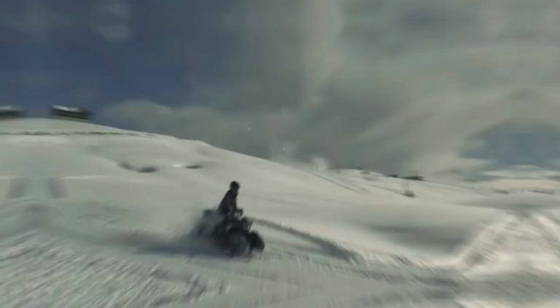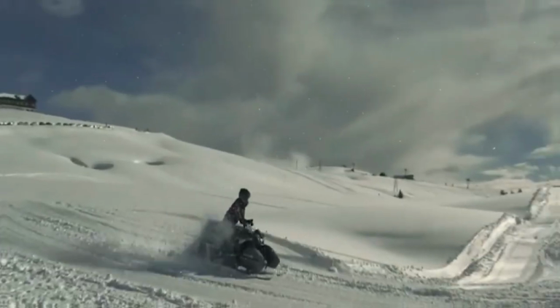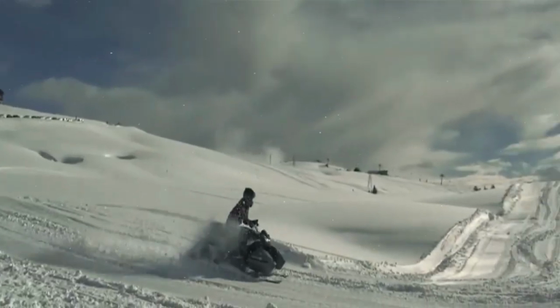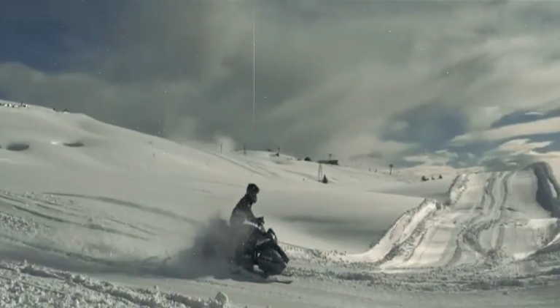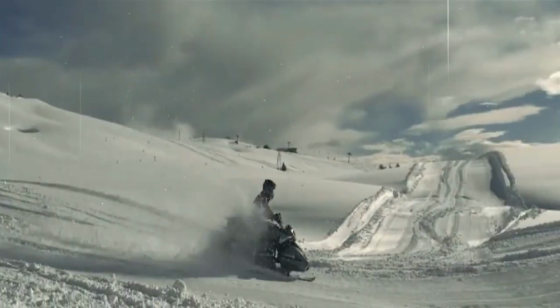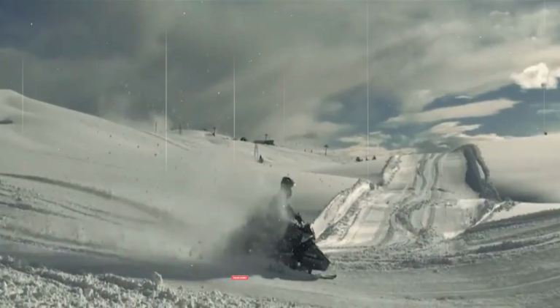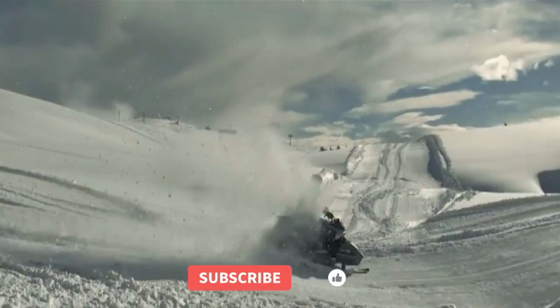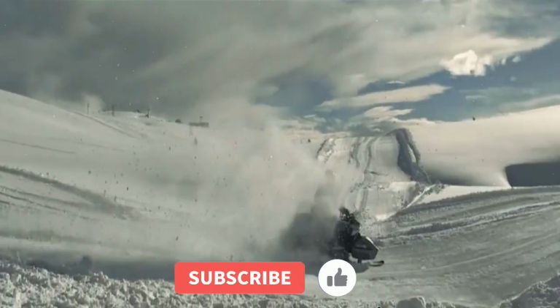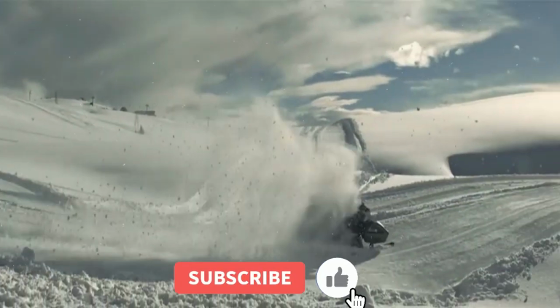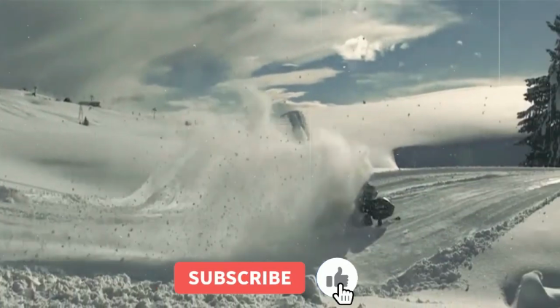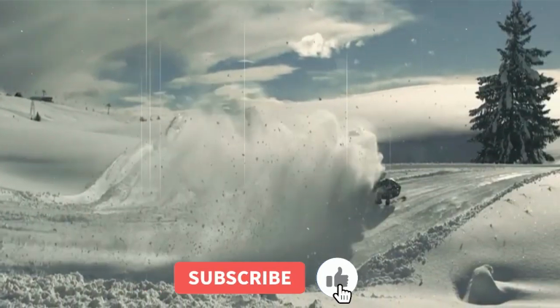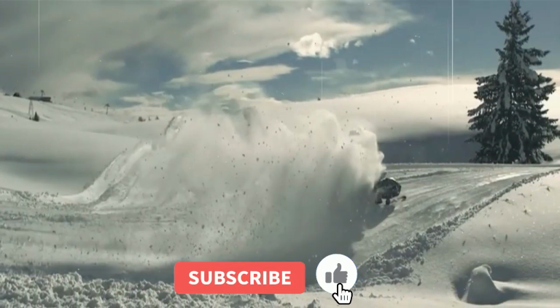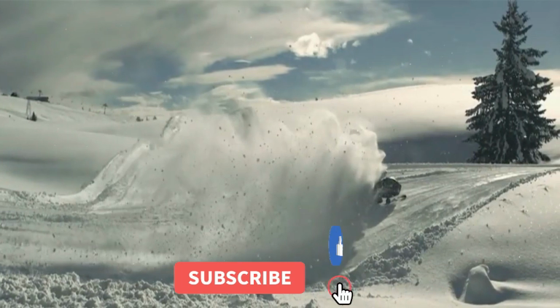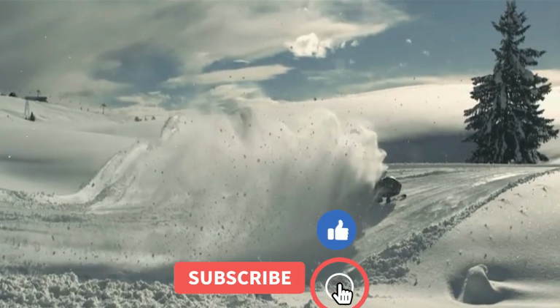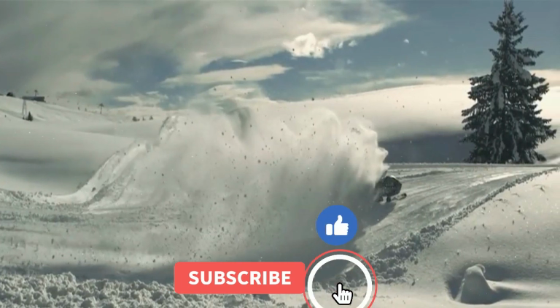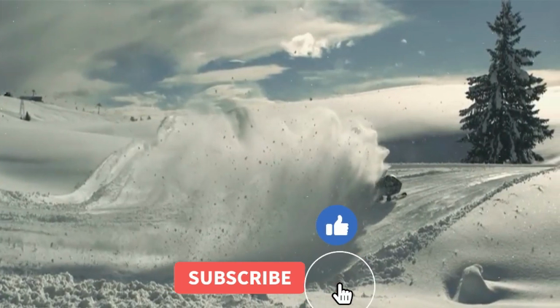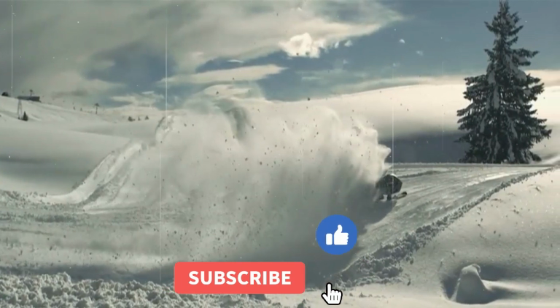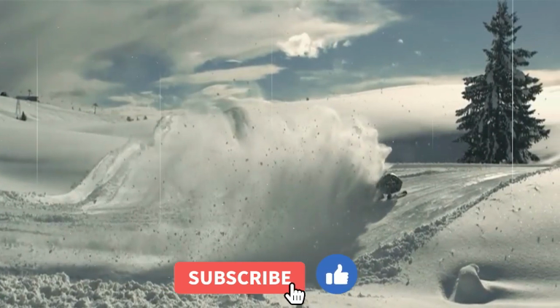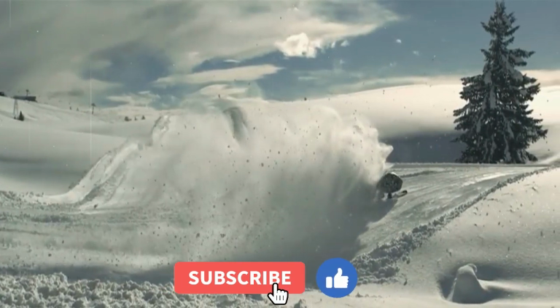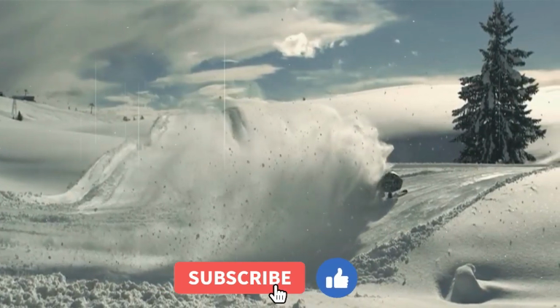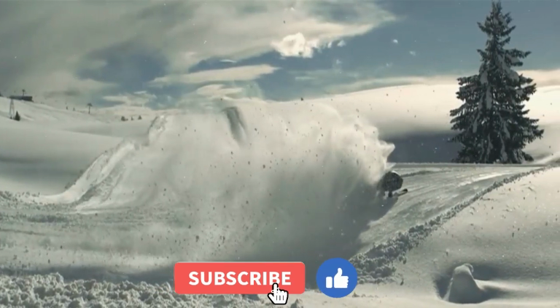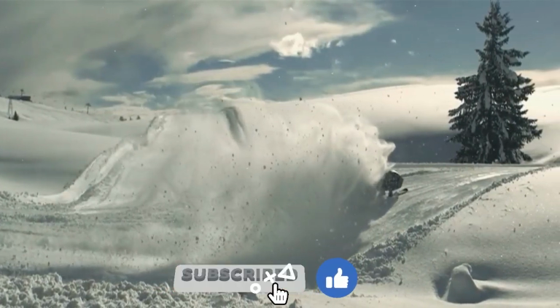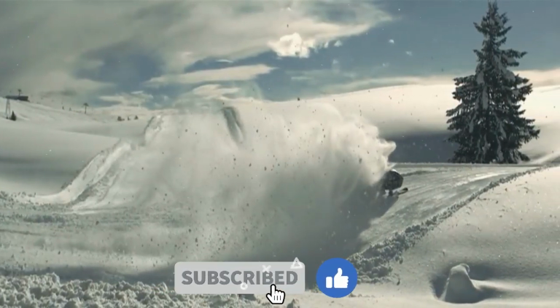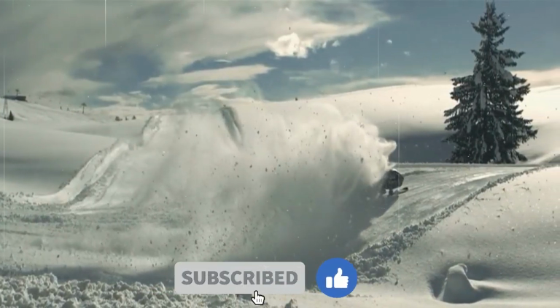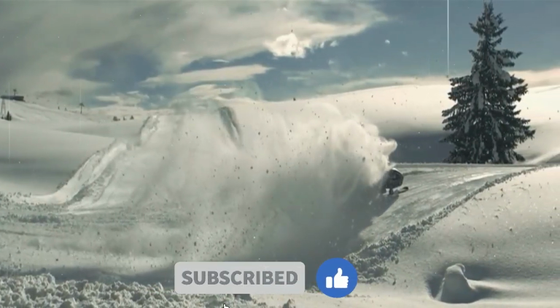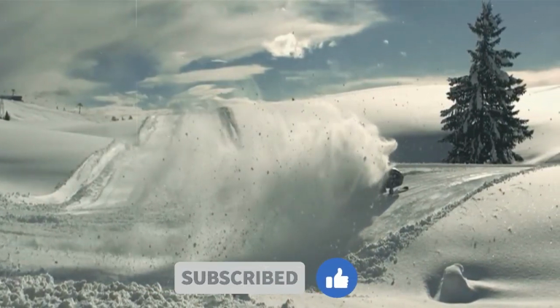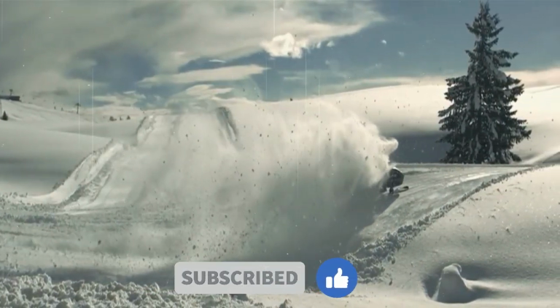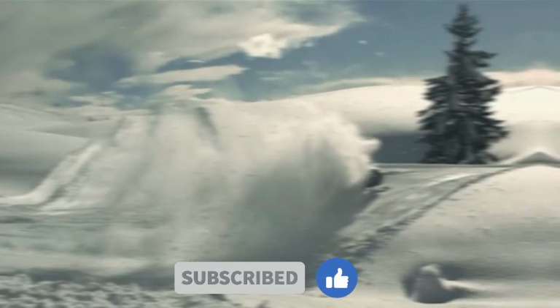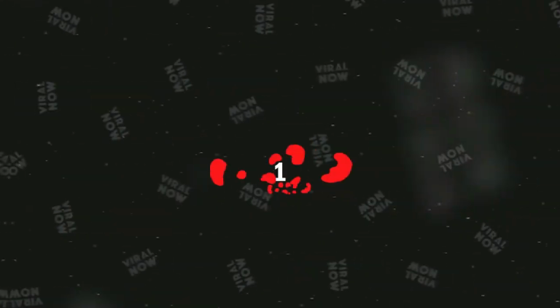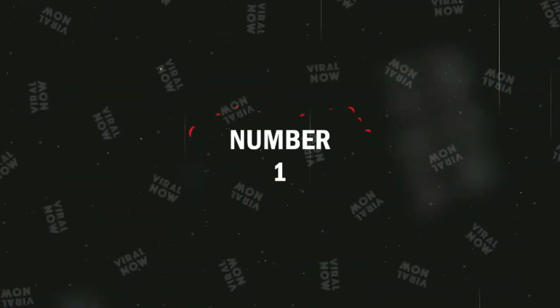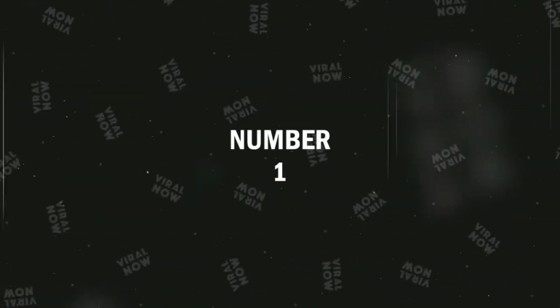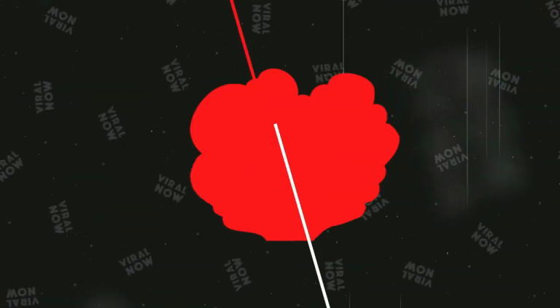Before we get straight into it, don't forget to like this video and subscribe to this channel to get more amazing content. Let's get into it. Number 1.